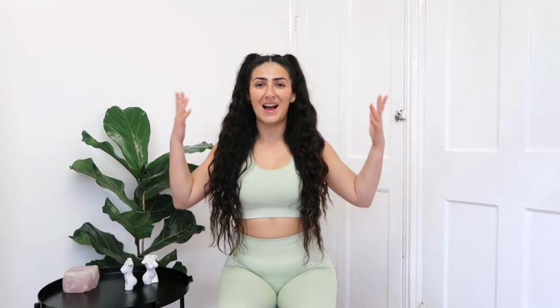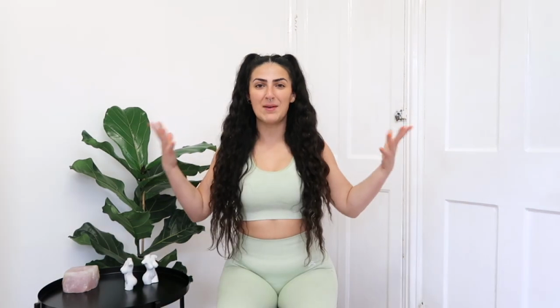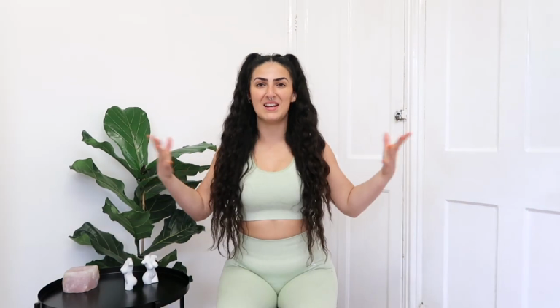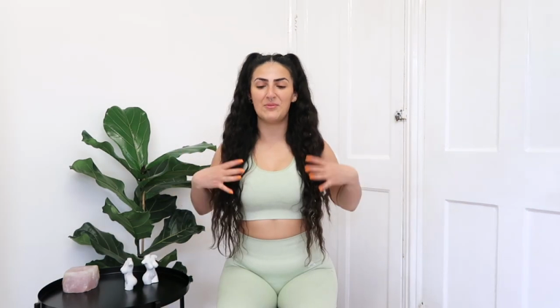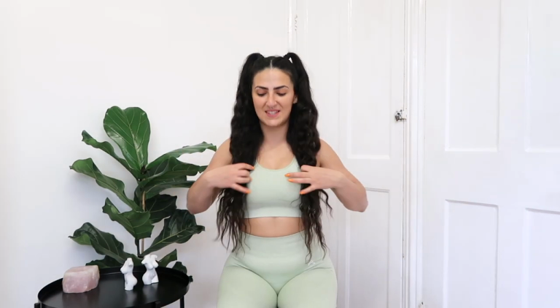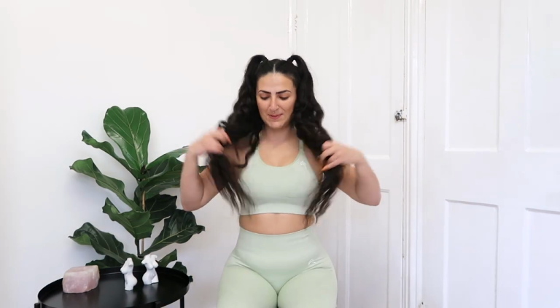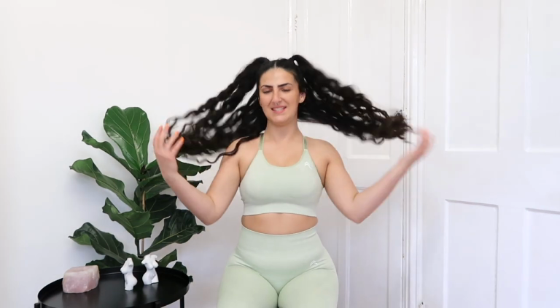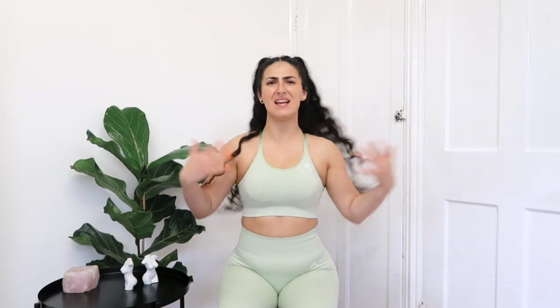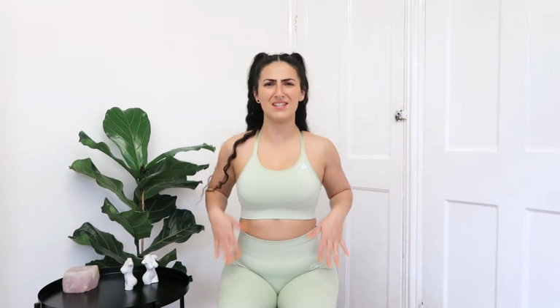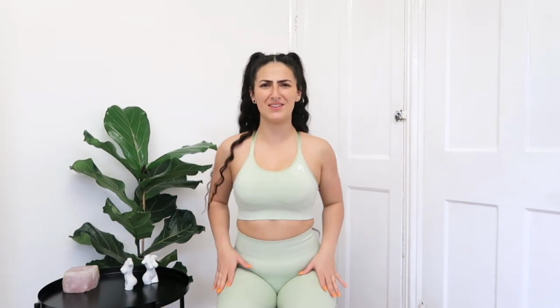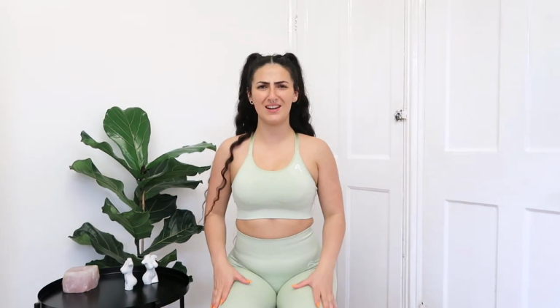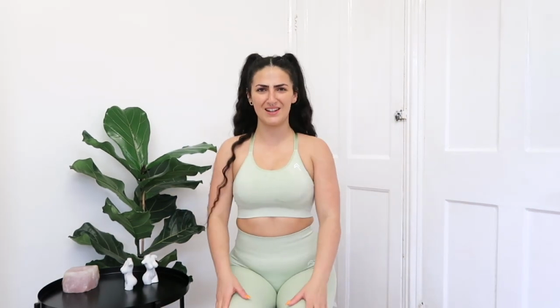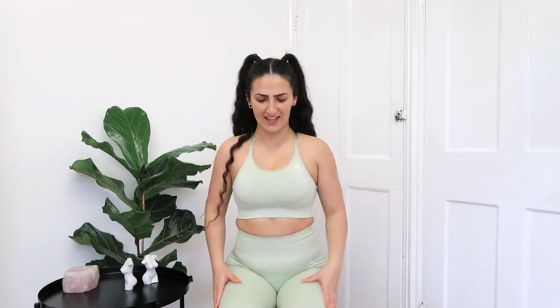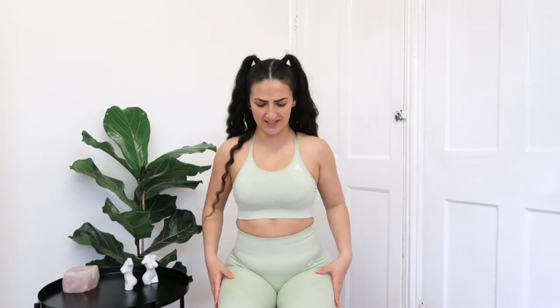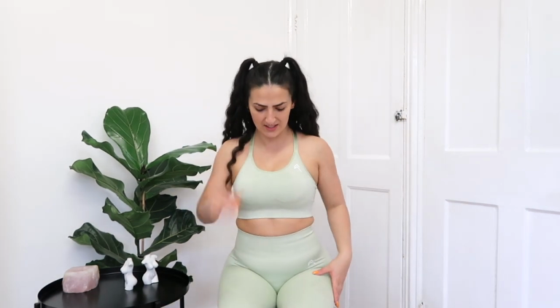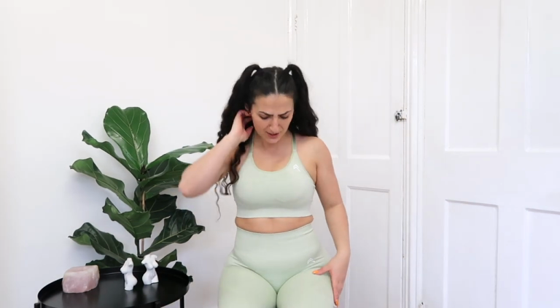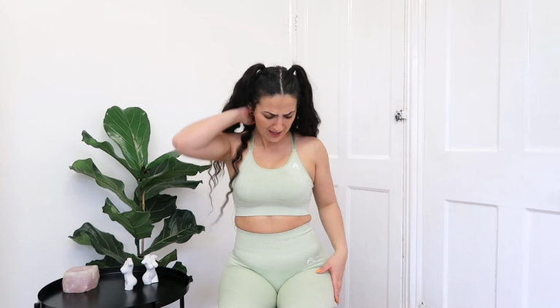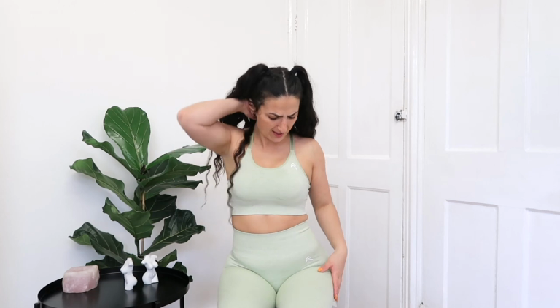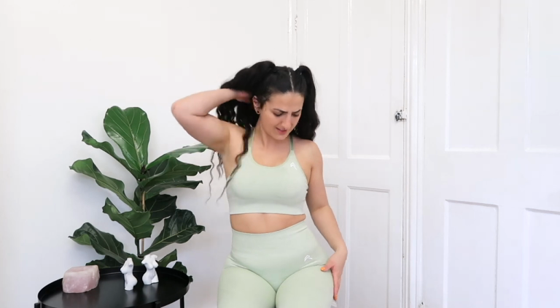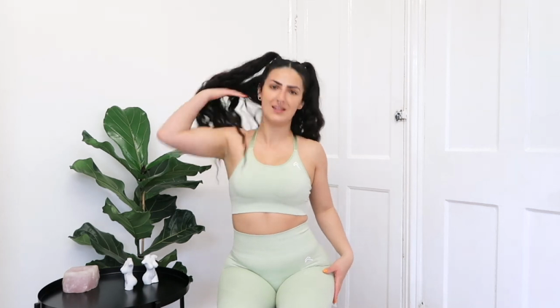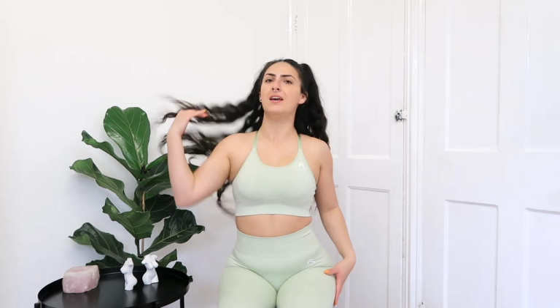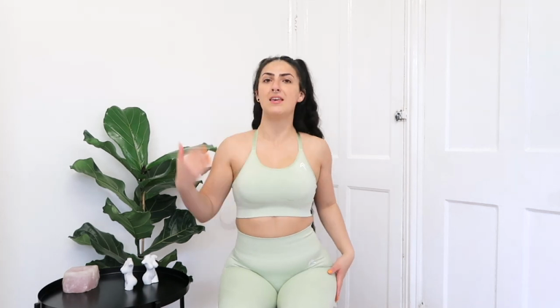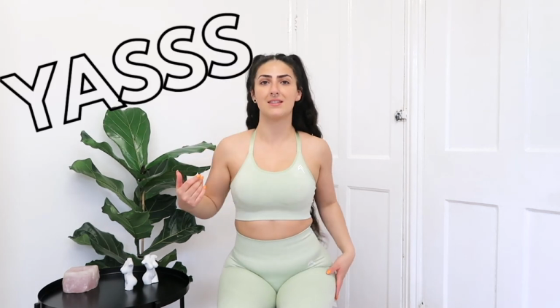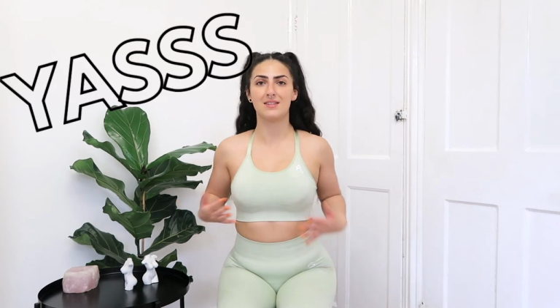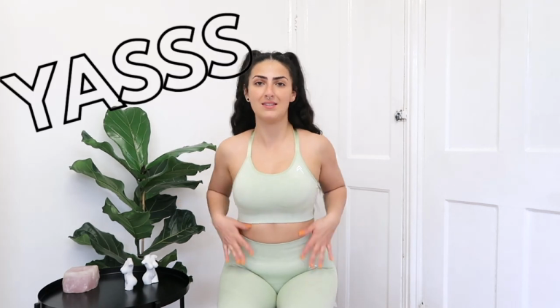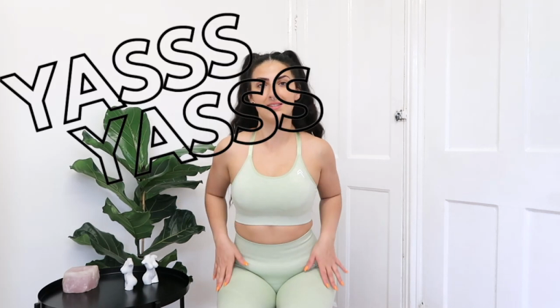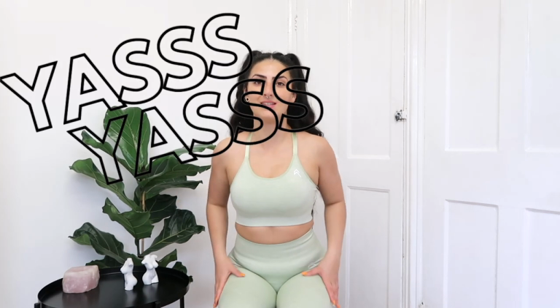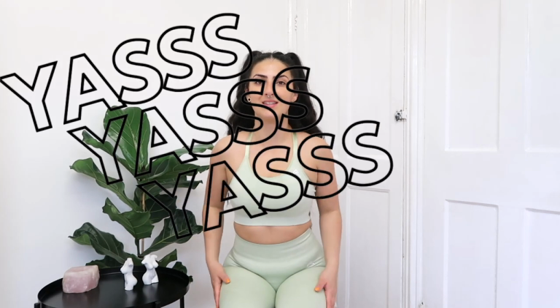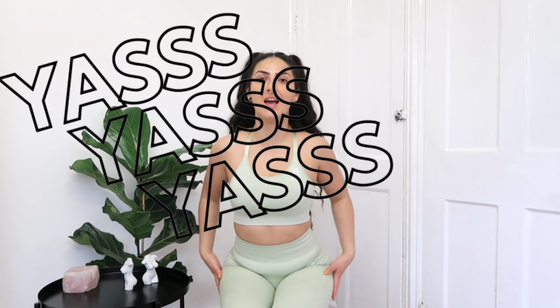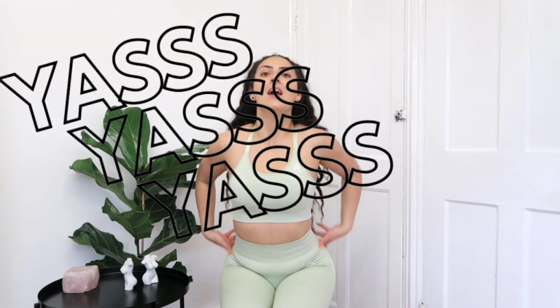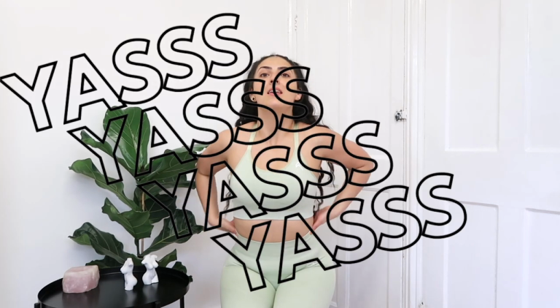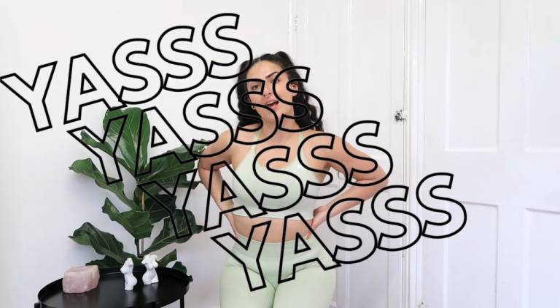I'm in love with this pistachio color. Look at it!